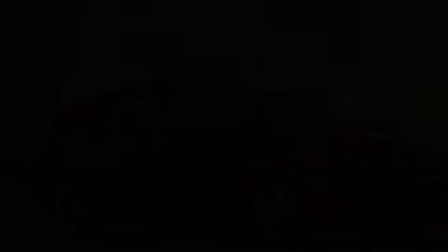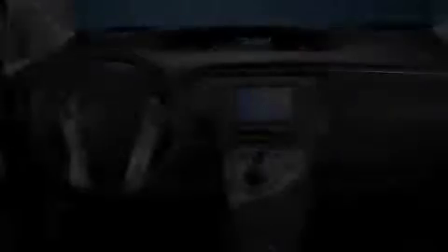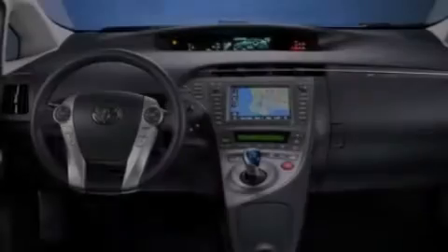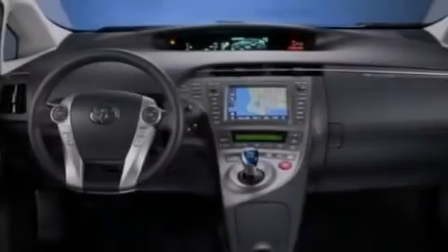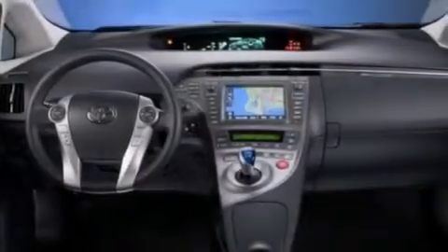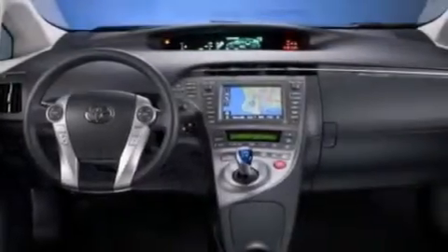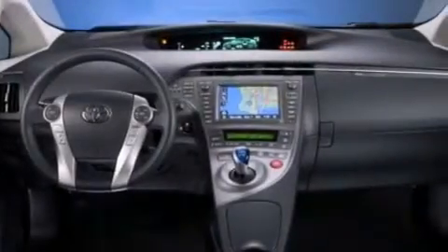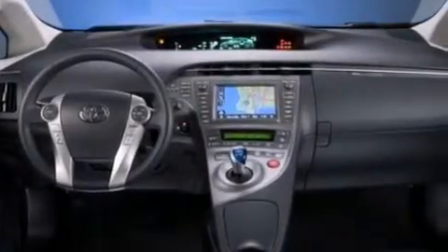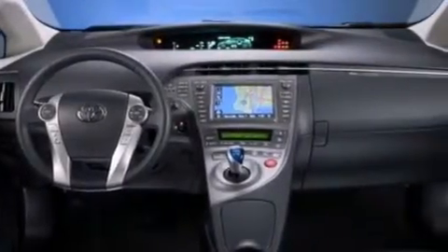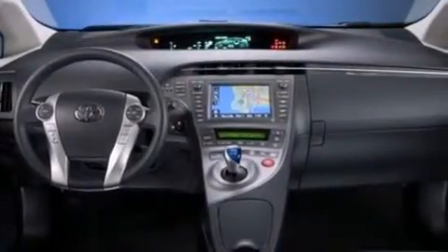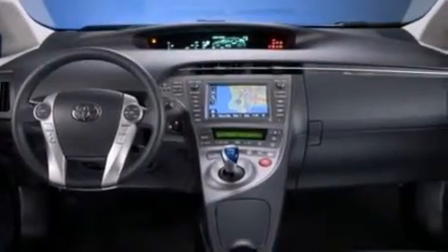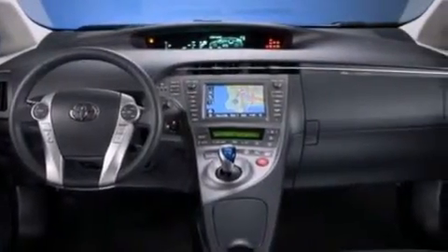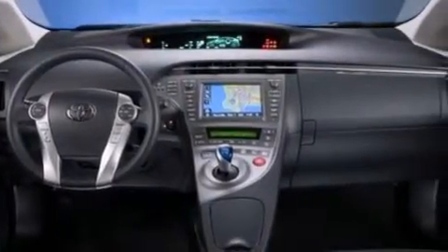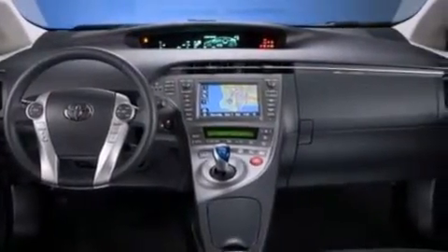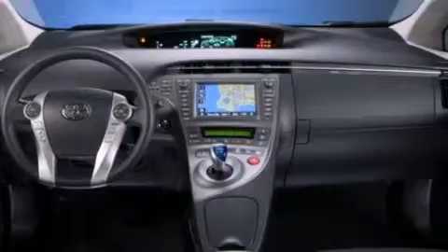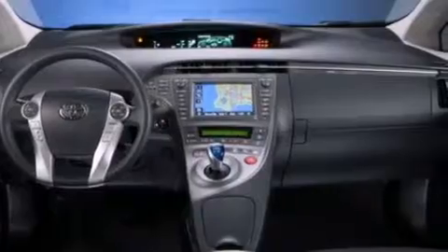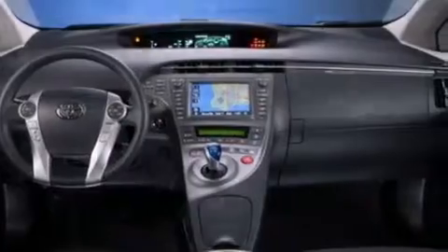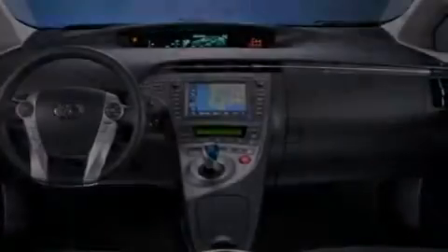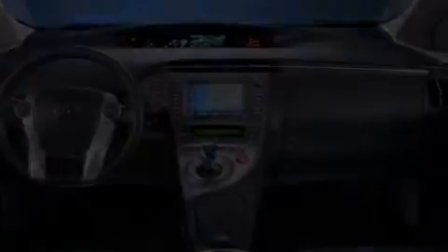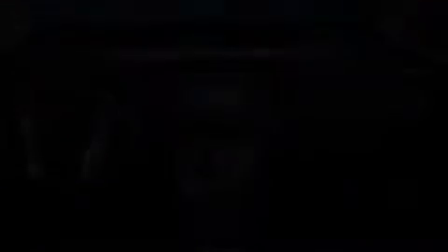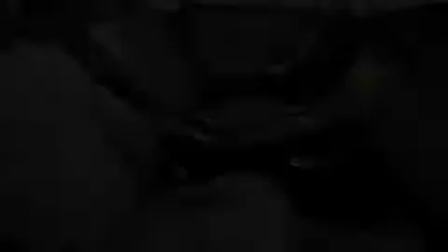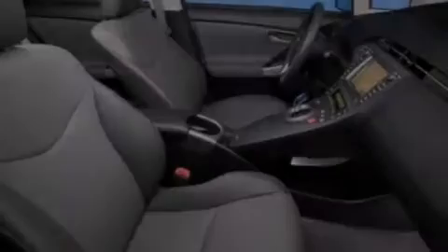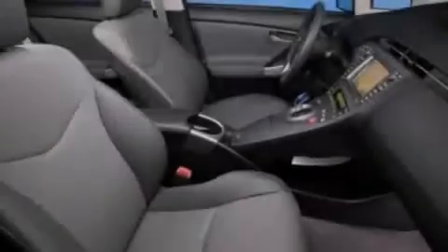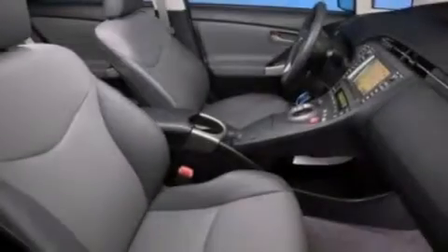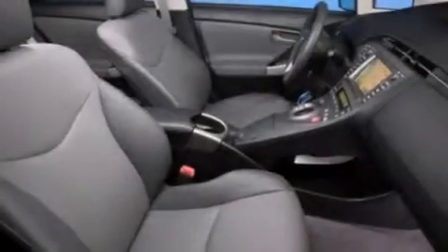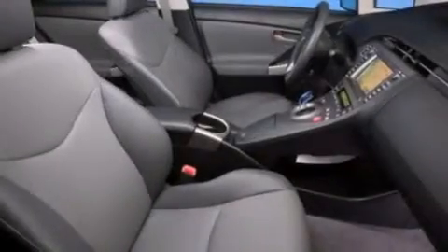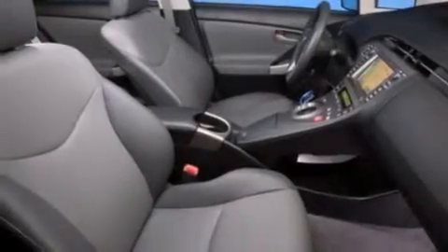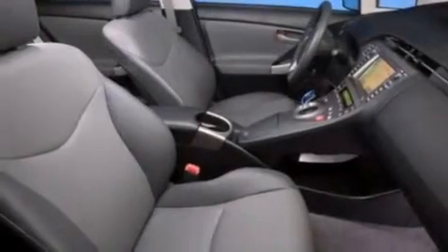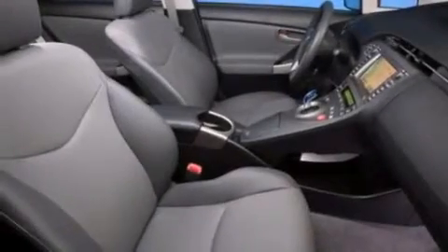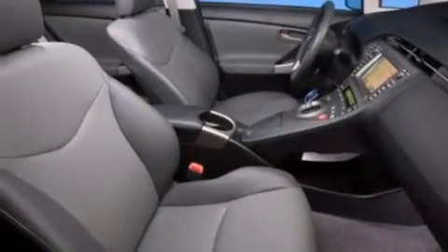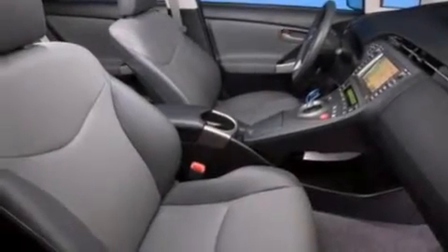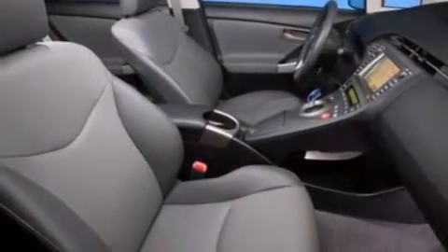A passenger side vanity mirror, front side impact airbags, a split folding rear seat, a rear window defroster, keyless entry, and a navigation system.